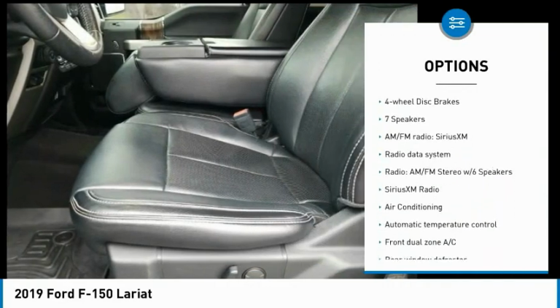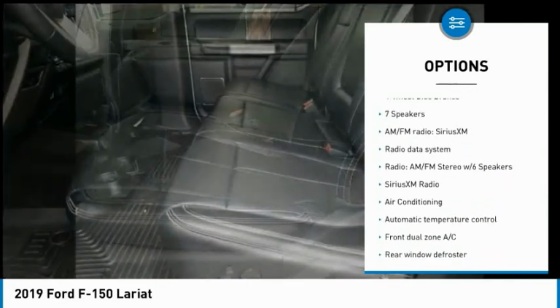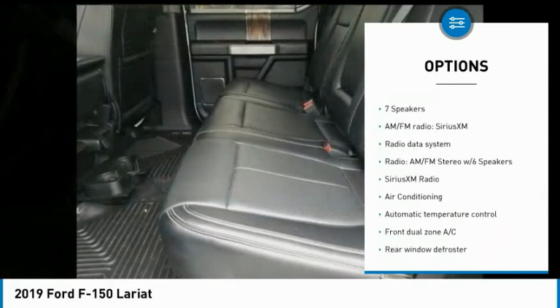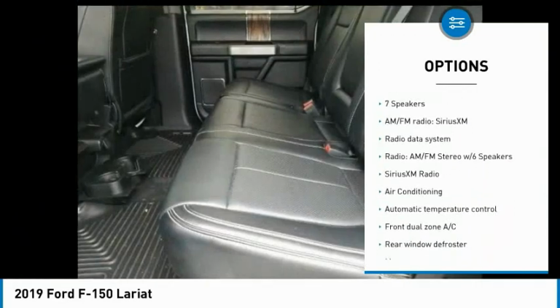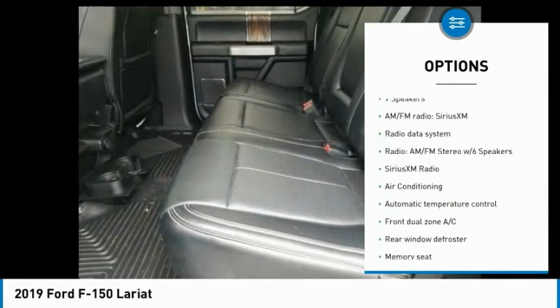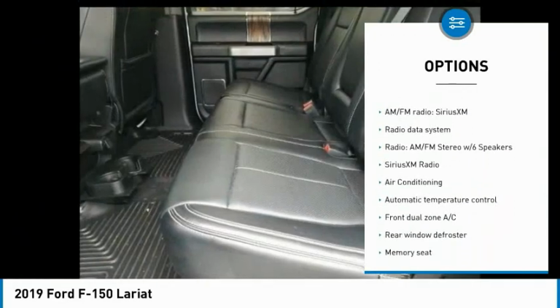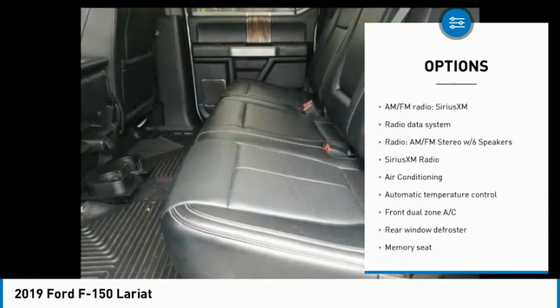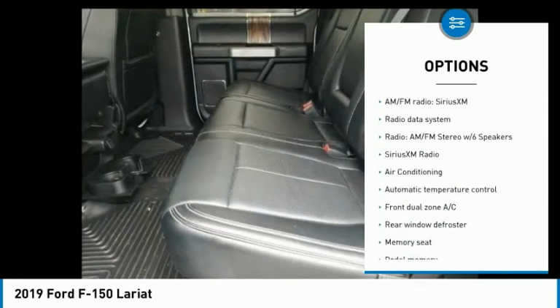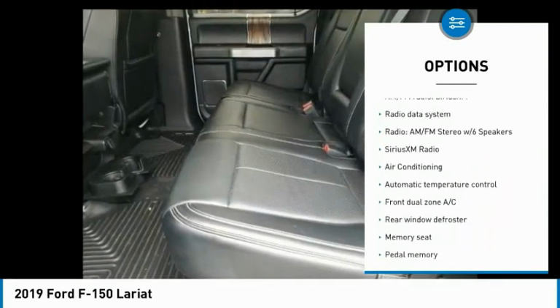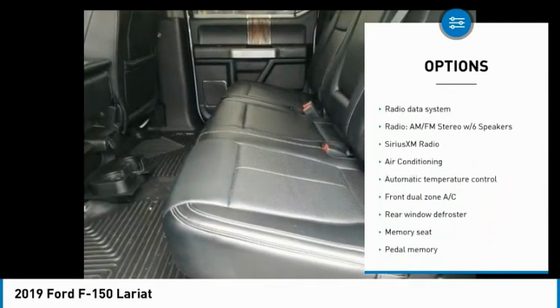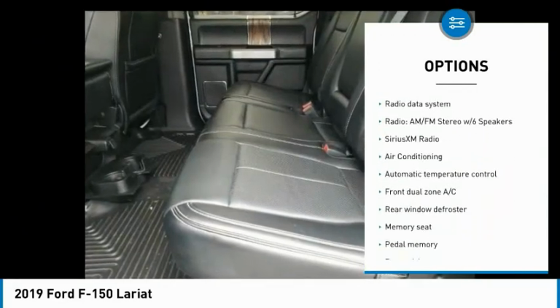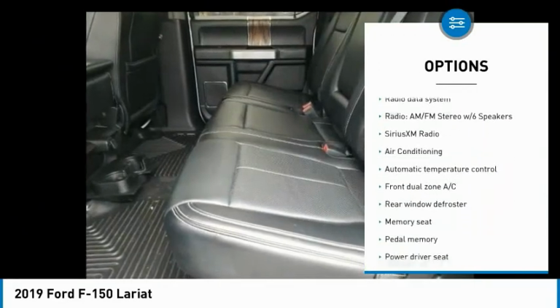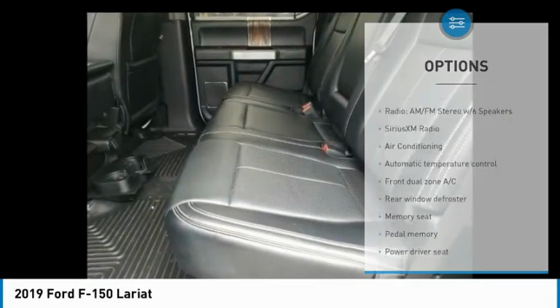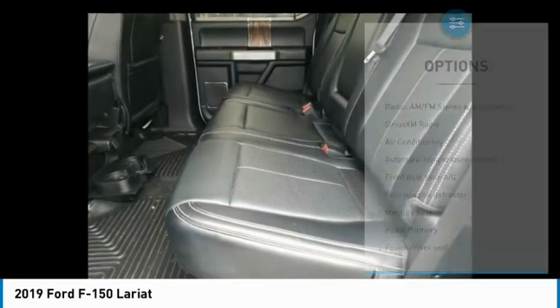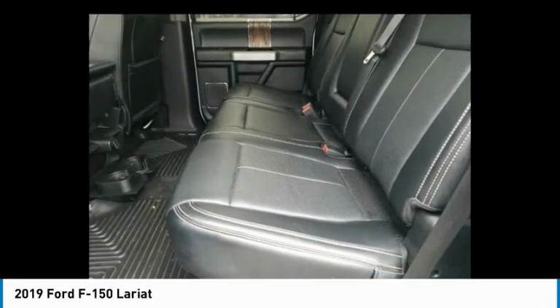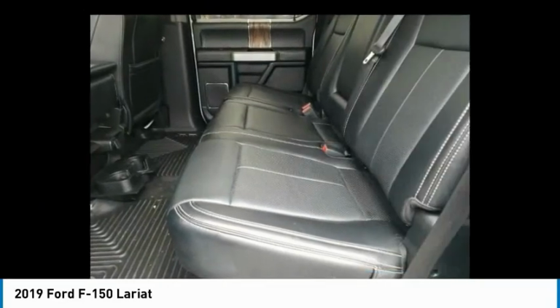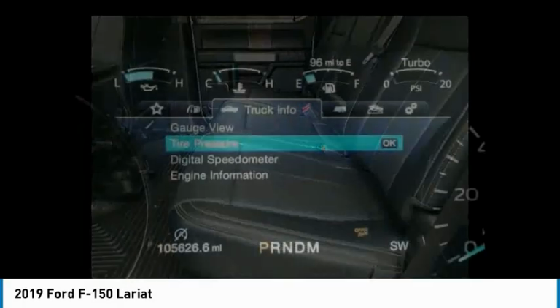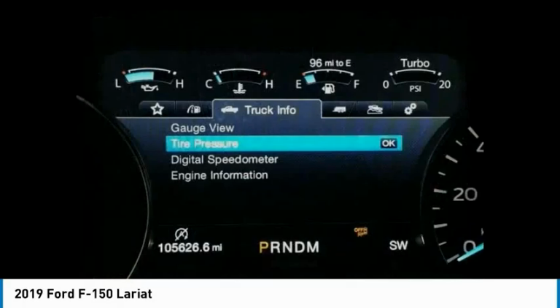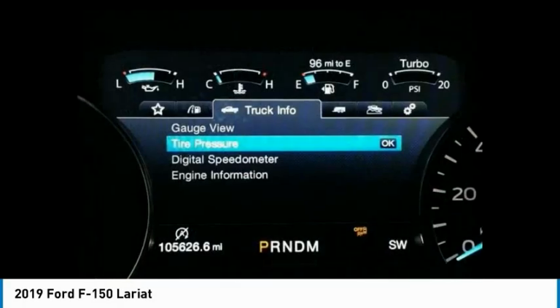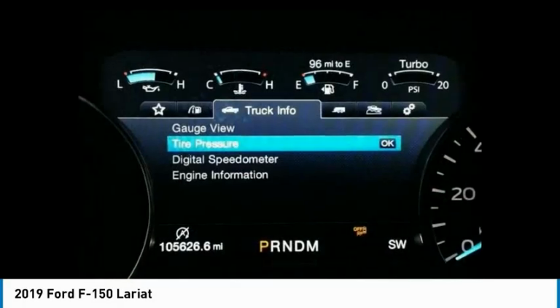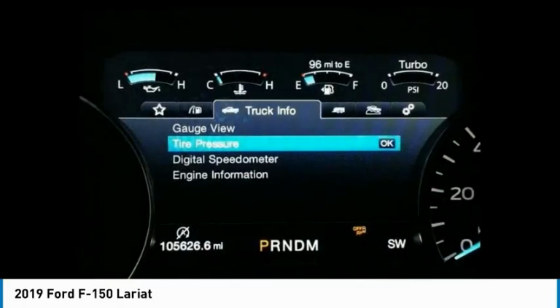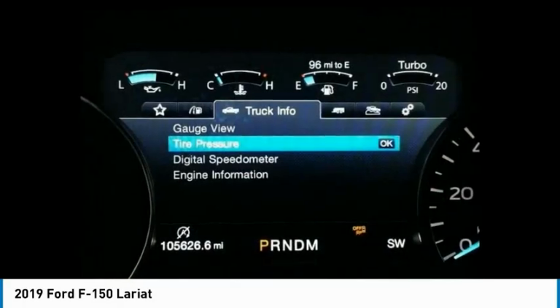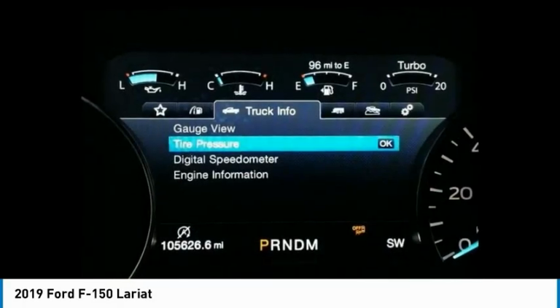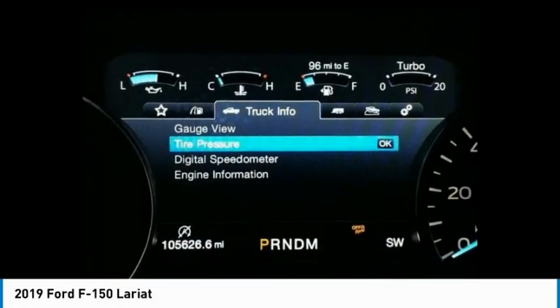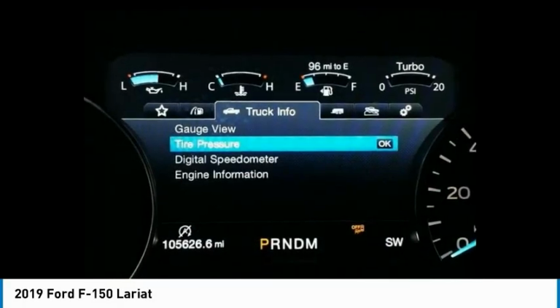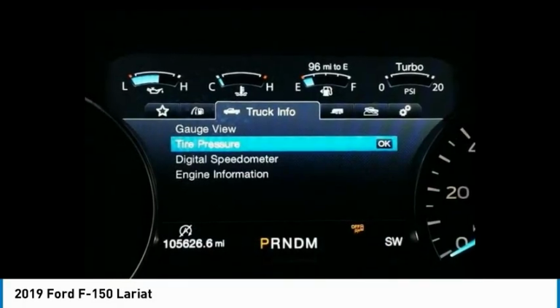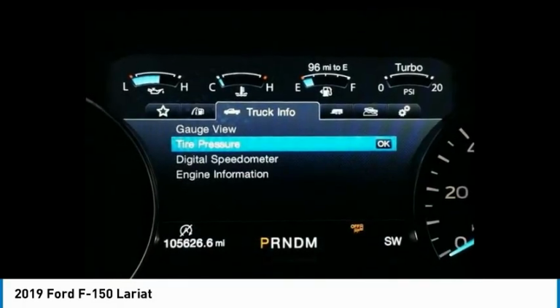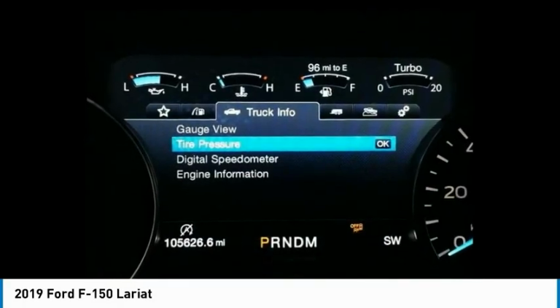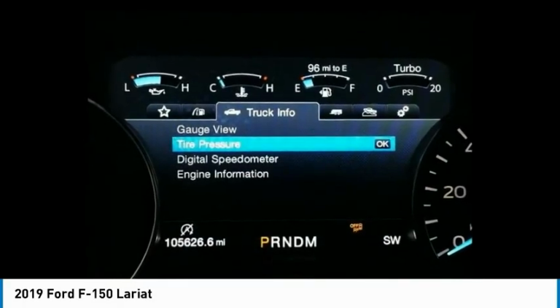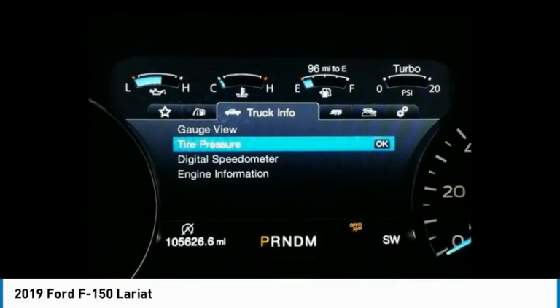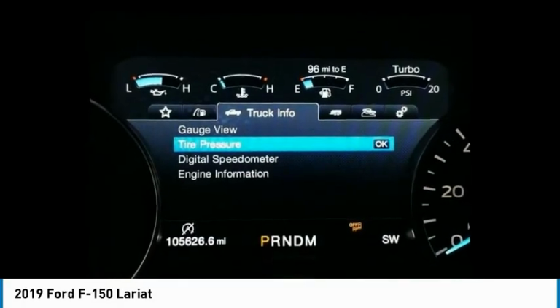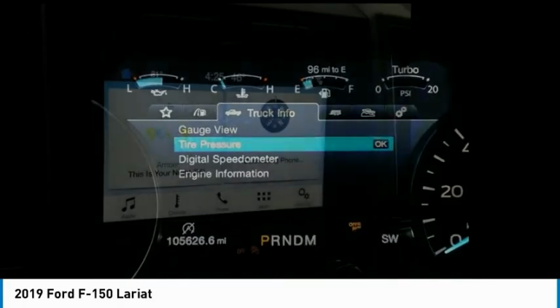Additional features include remote keyless entry, rear step bumper, fog lights, speed control, and four-wheel disc brakes.